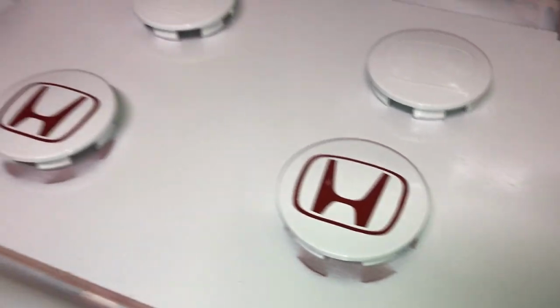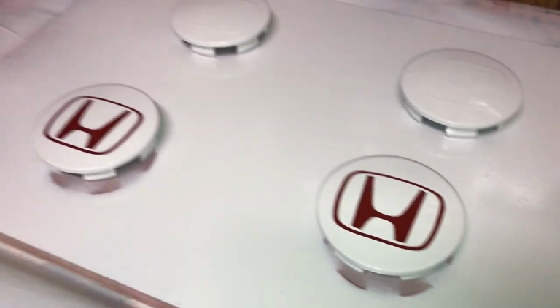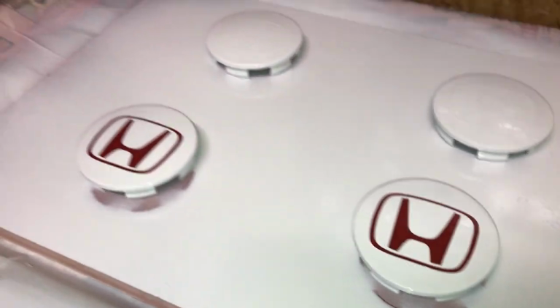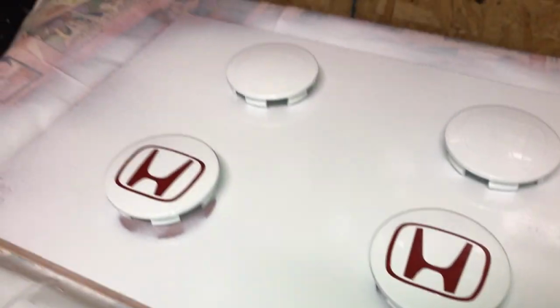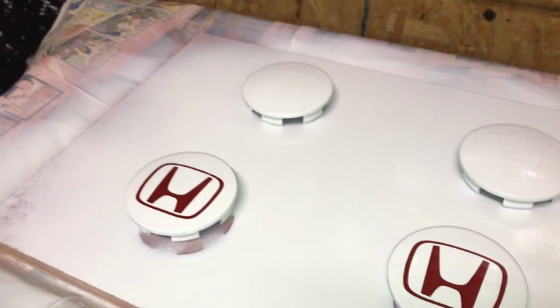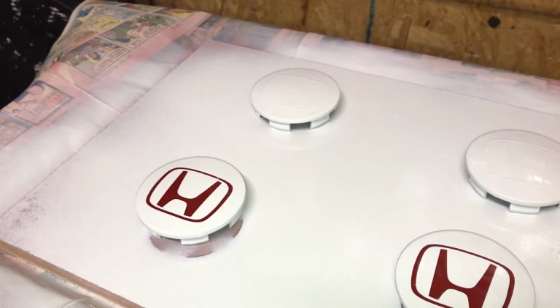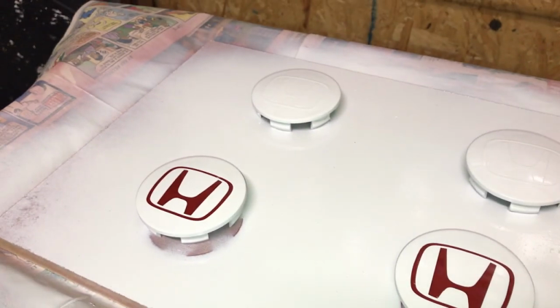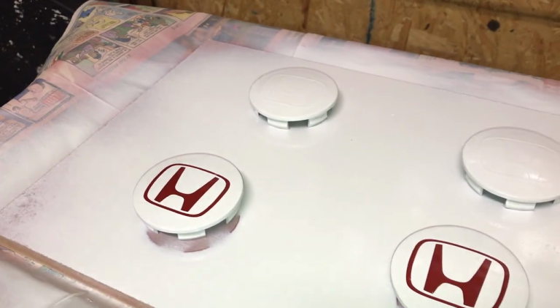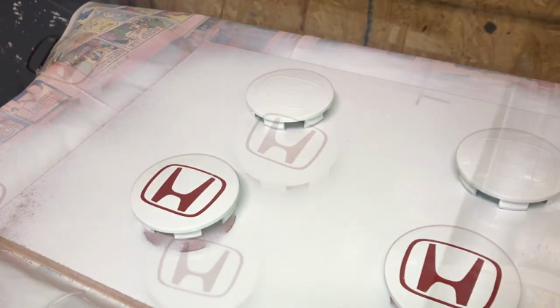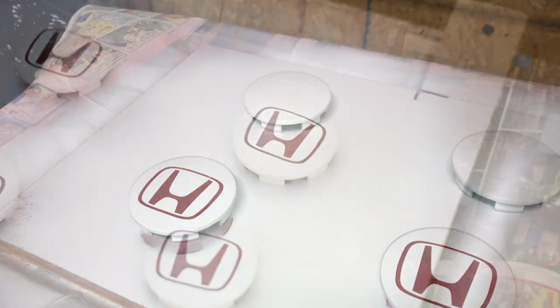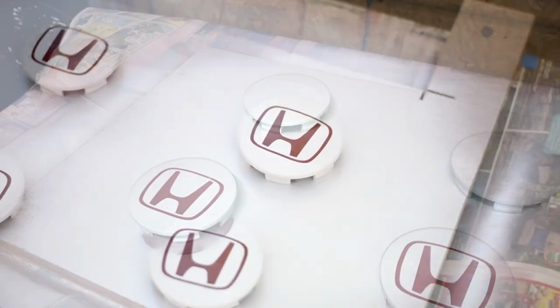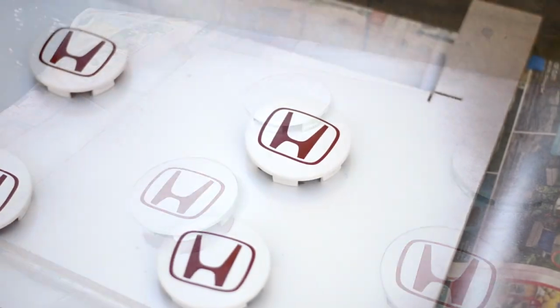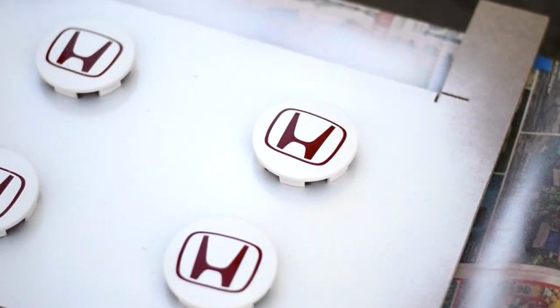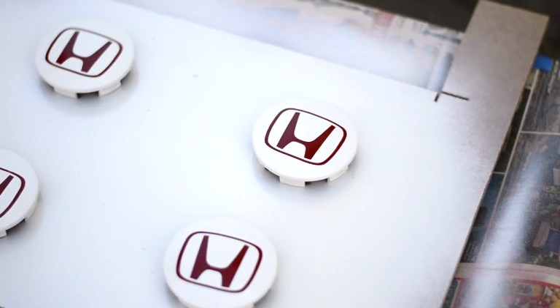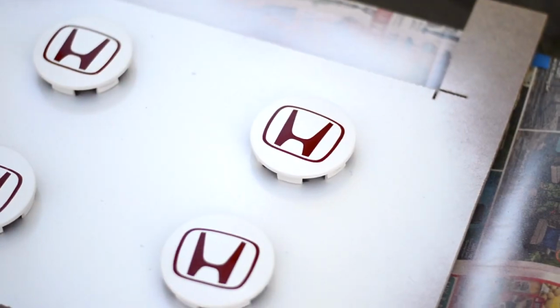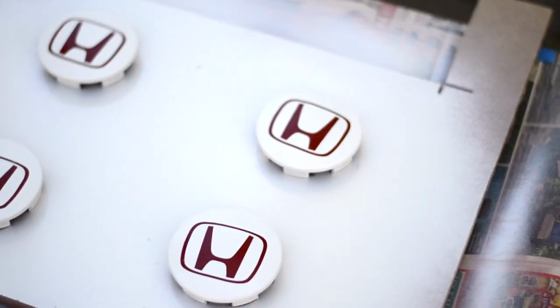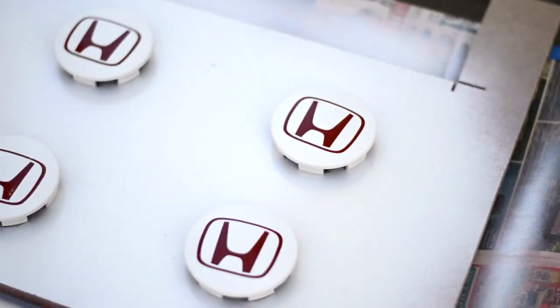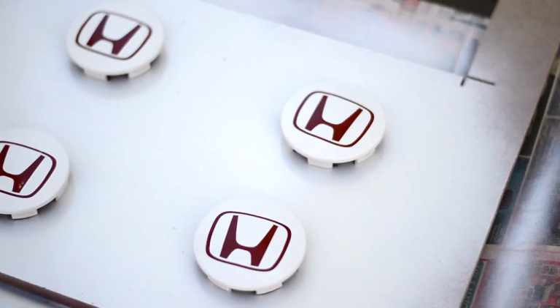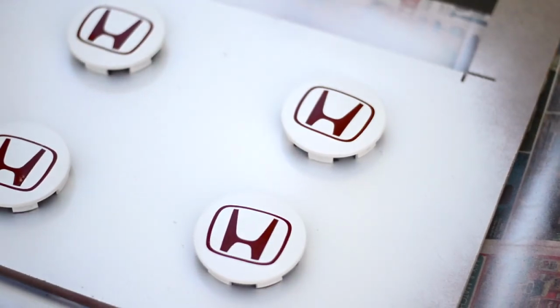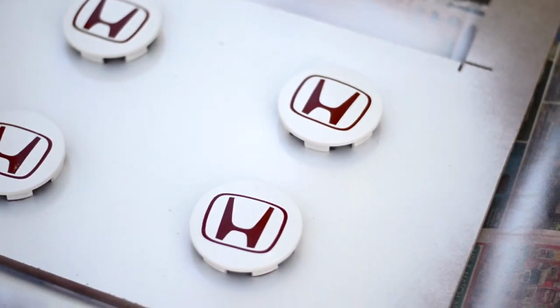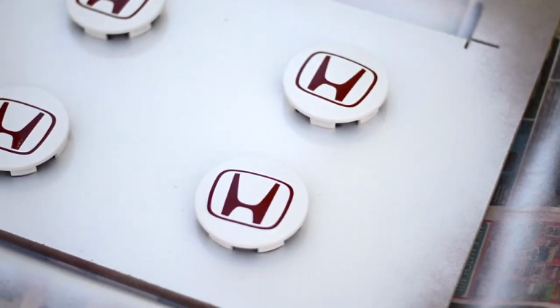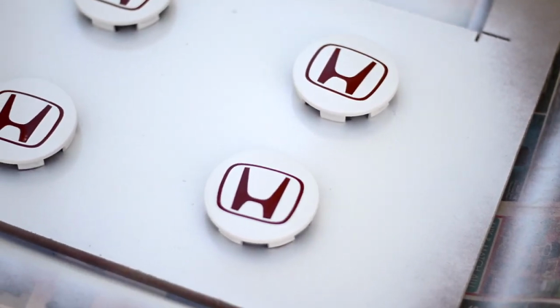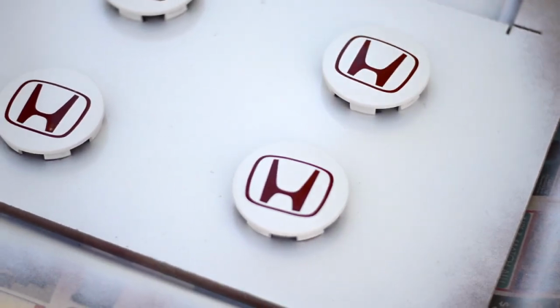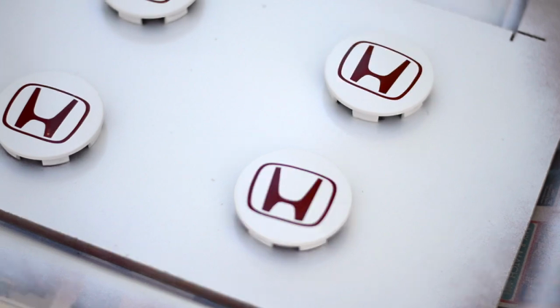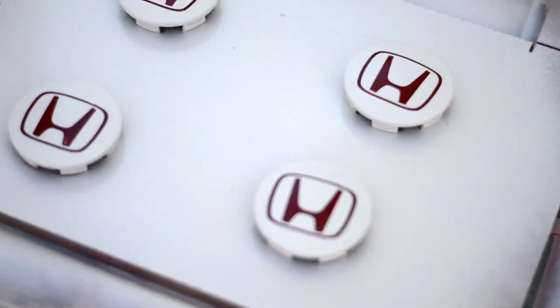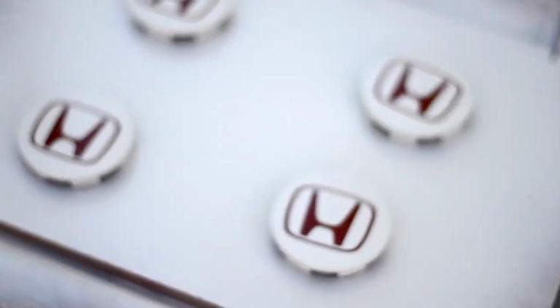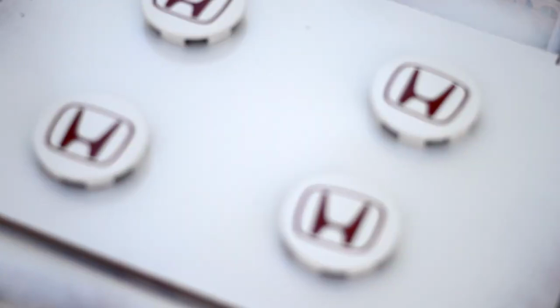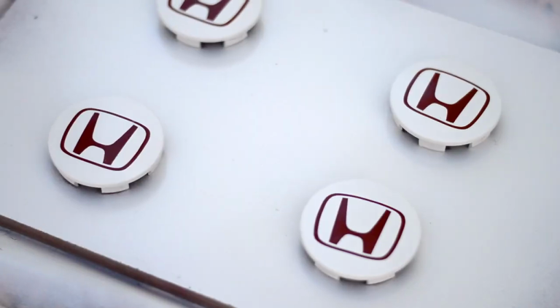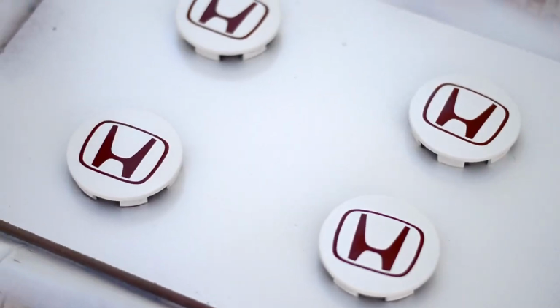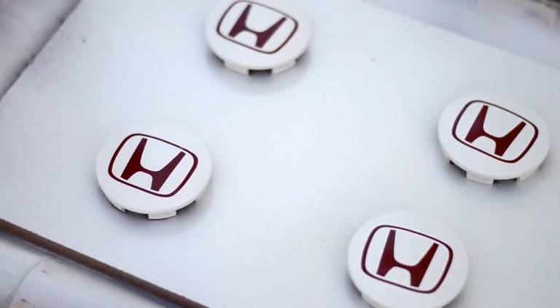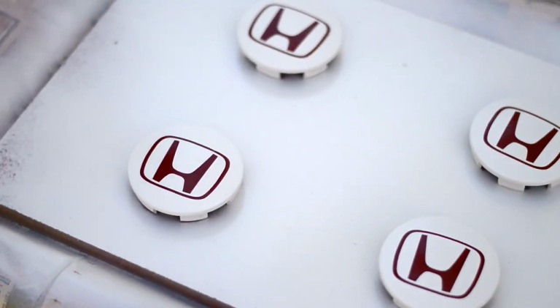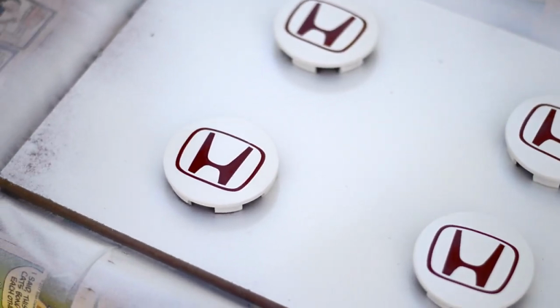I'm just going to clear coat them after this. Here's the finished product — I let them sit overnight and they look pretty good.